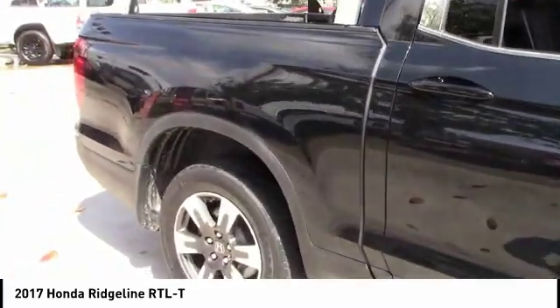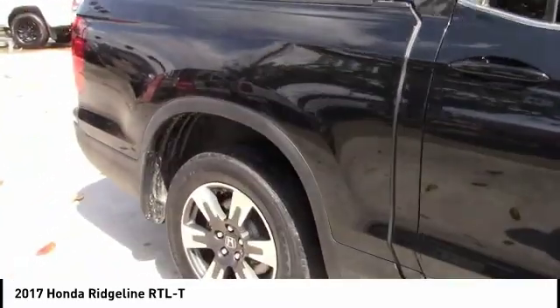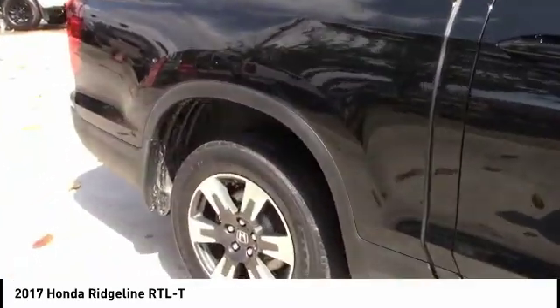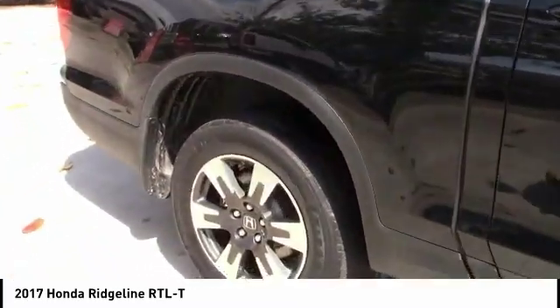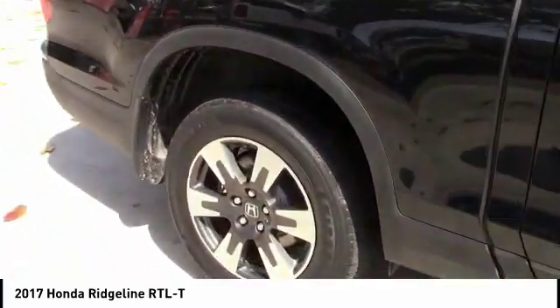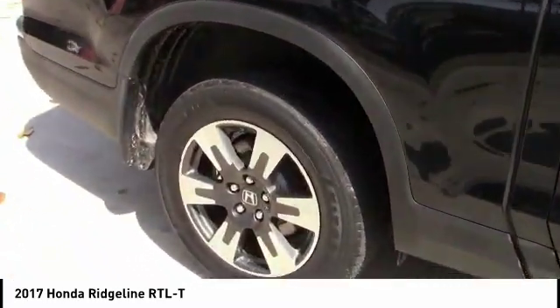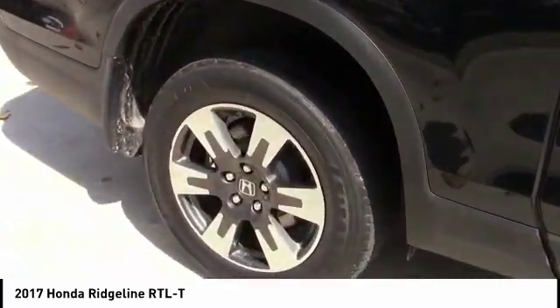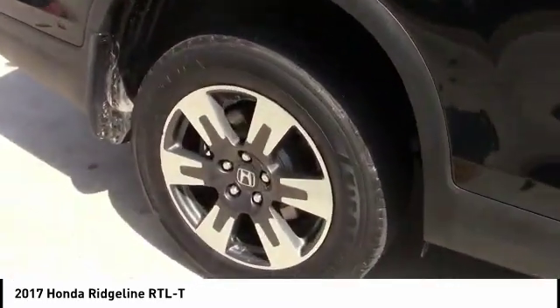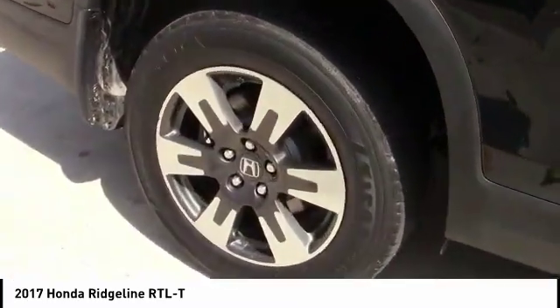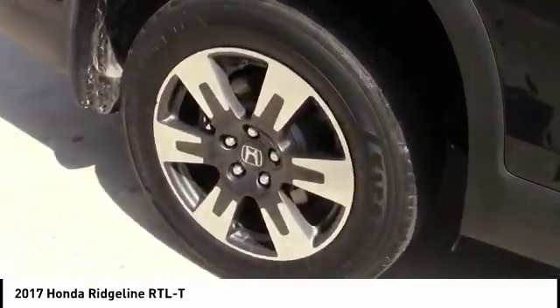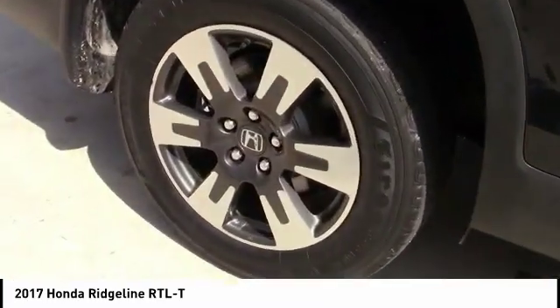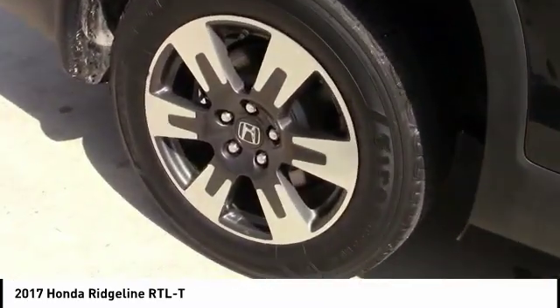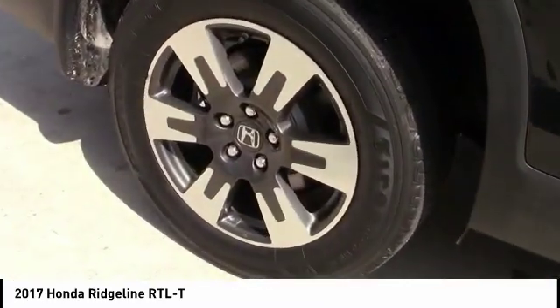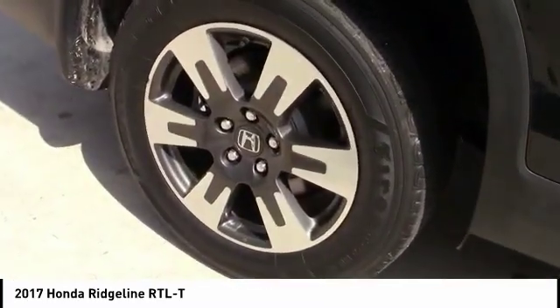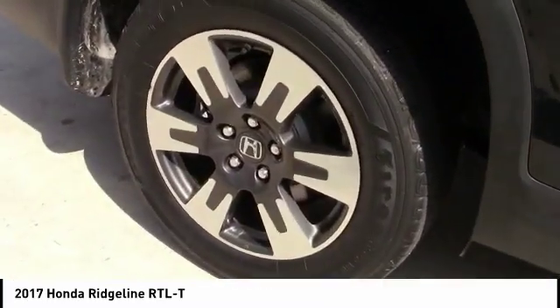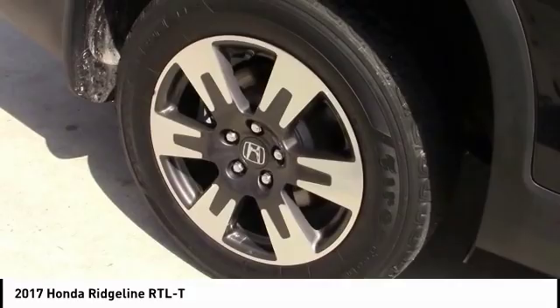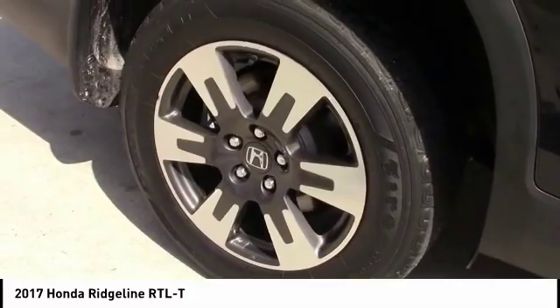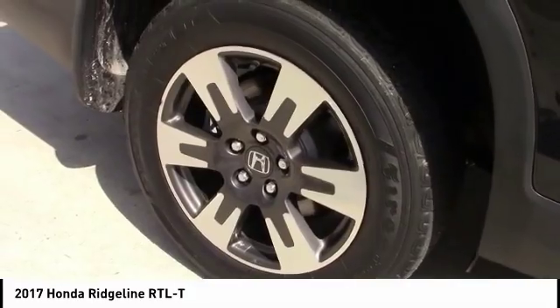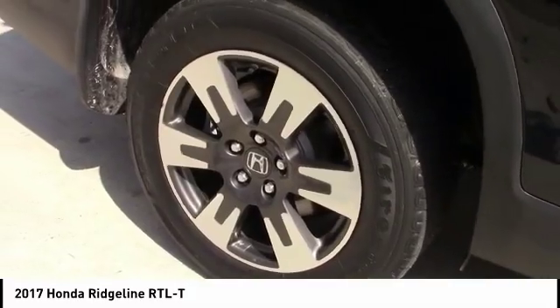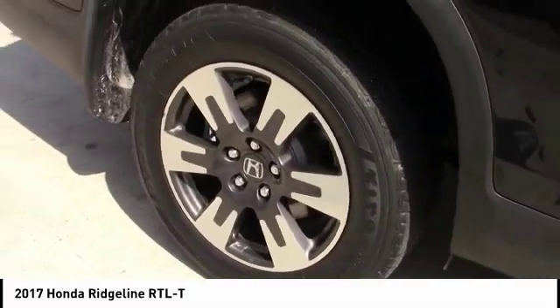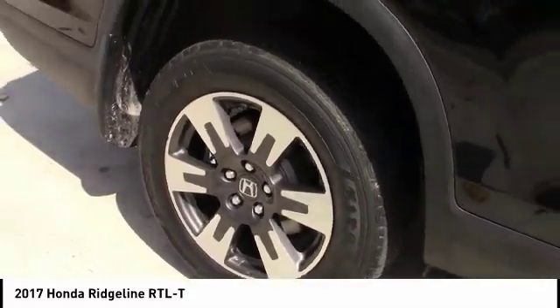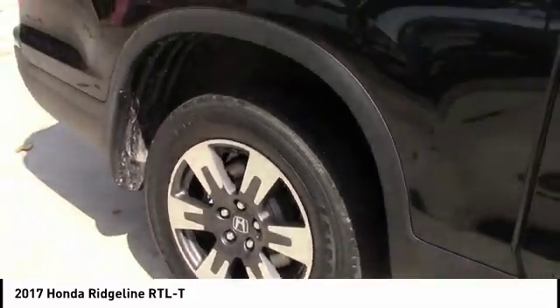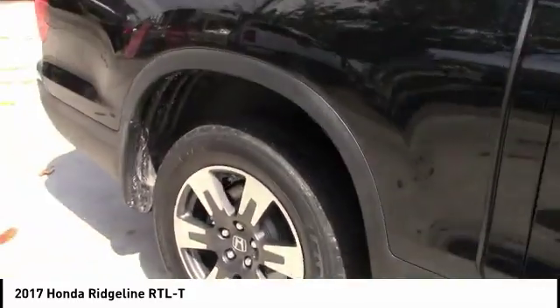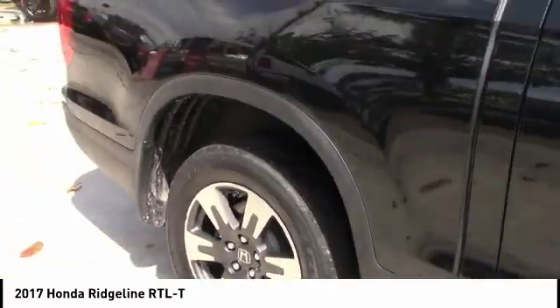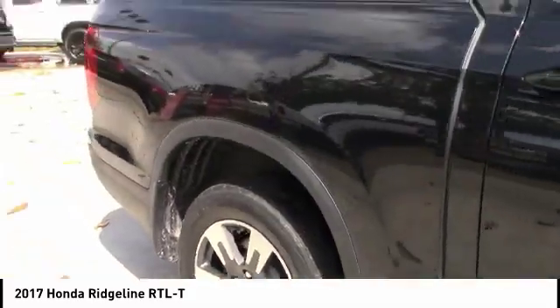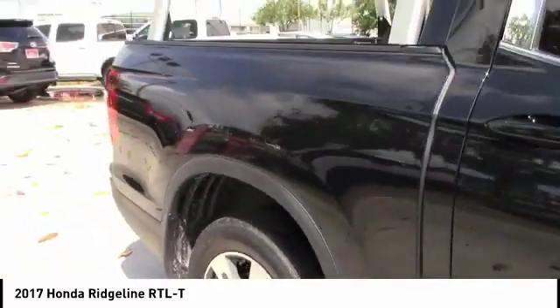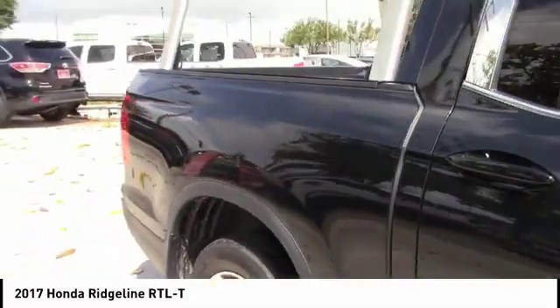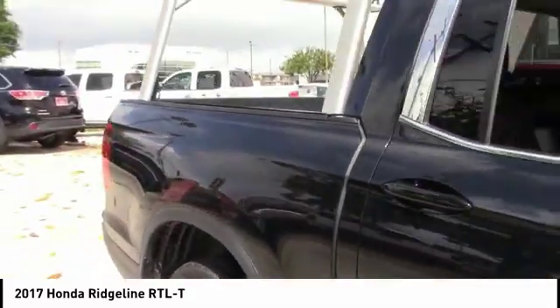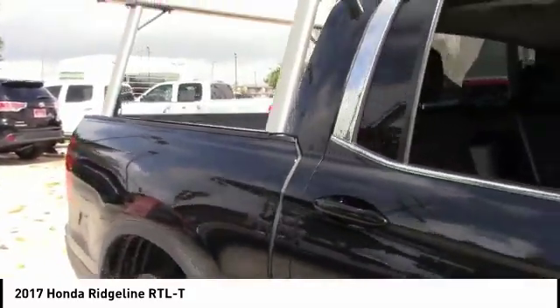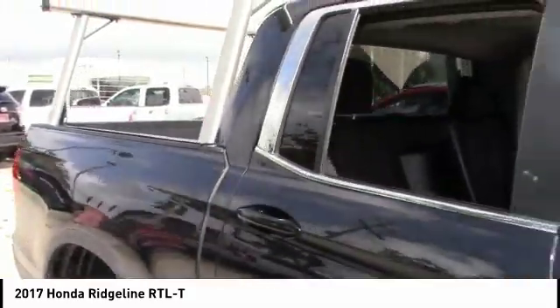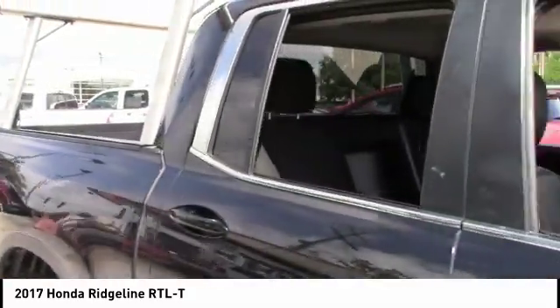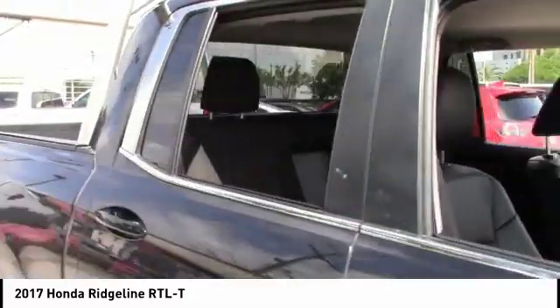This vehicle has less than 25,000 miles. Here are some of this vehicle's great options: backup camera,